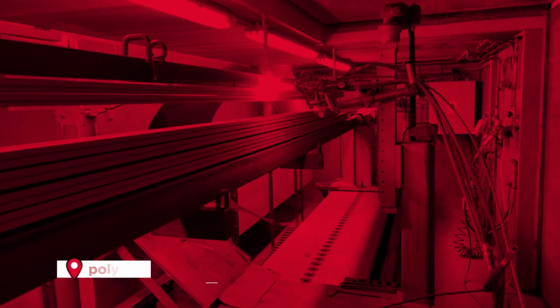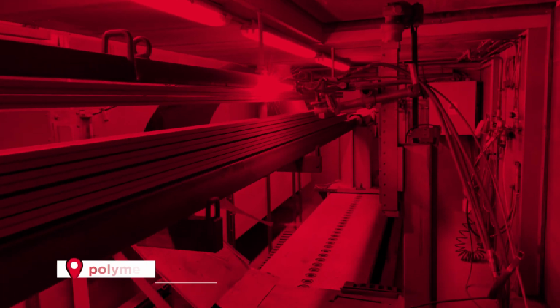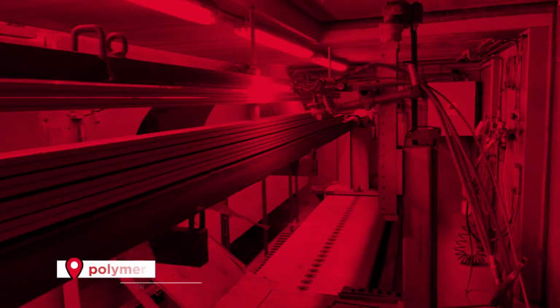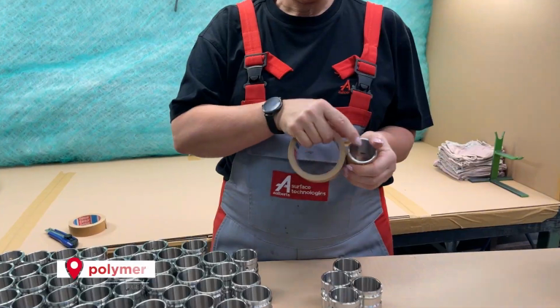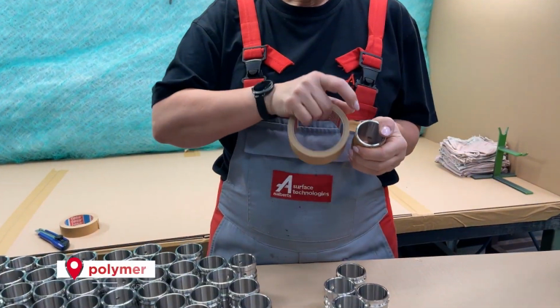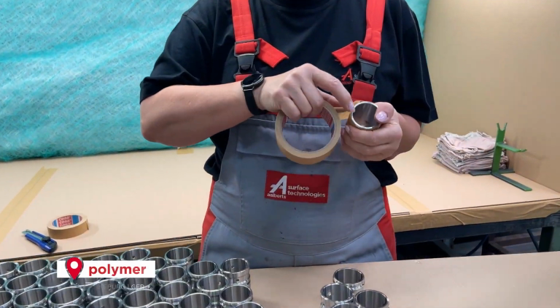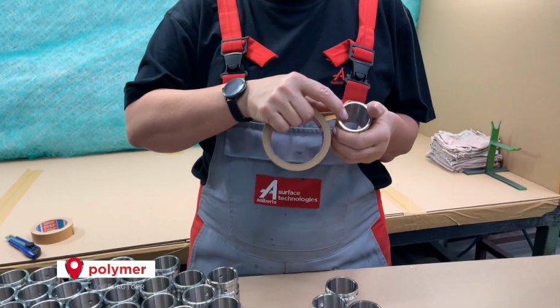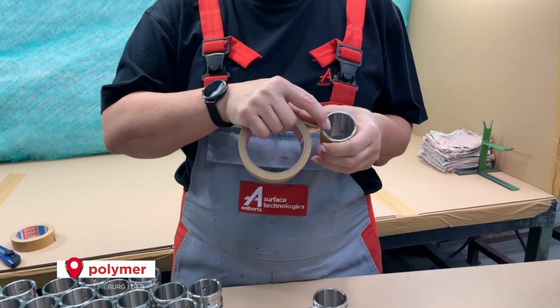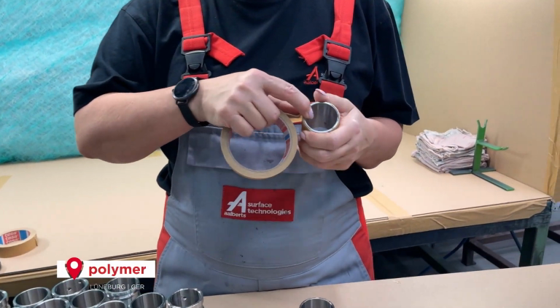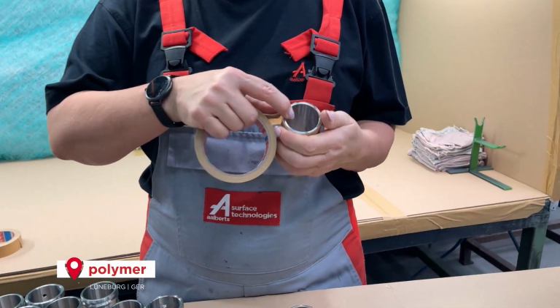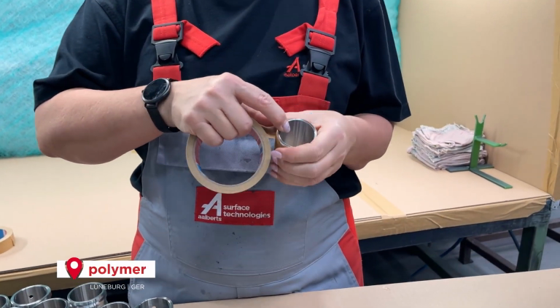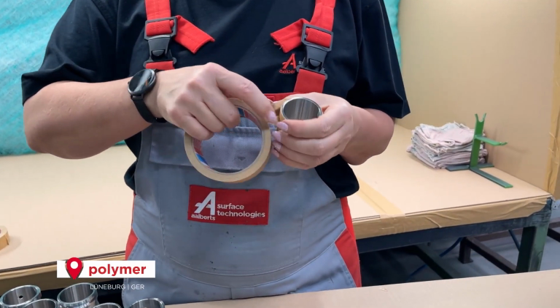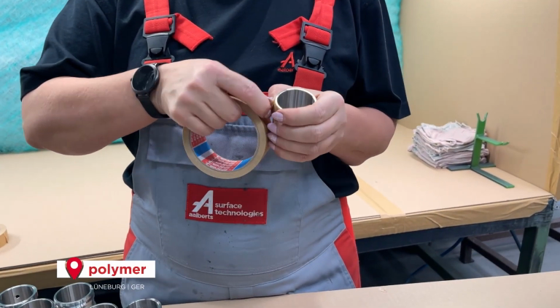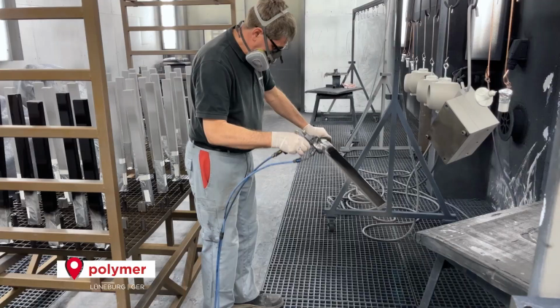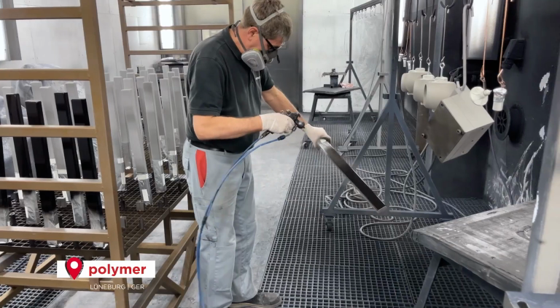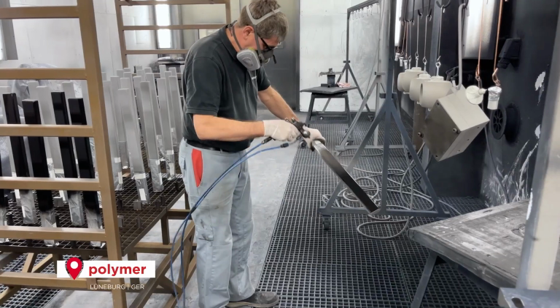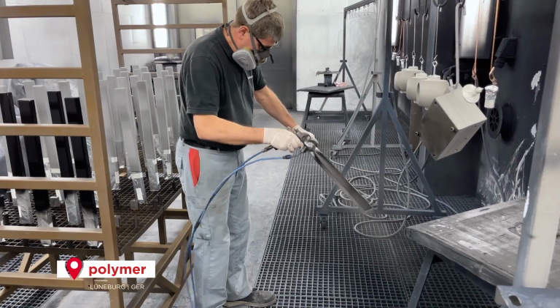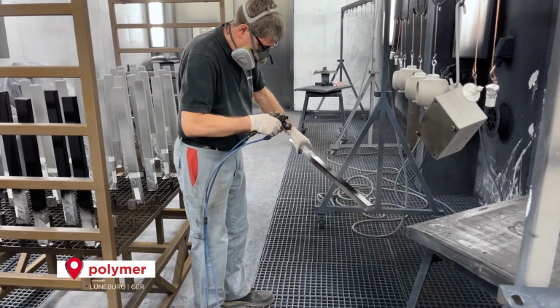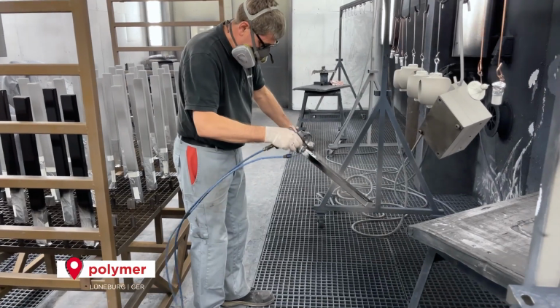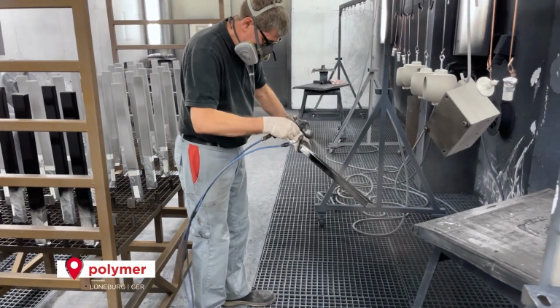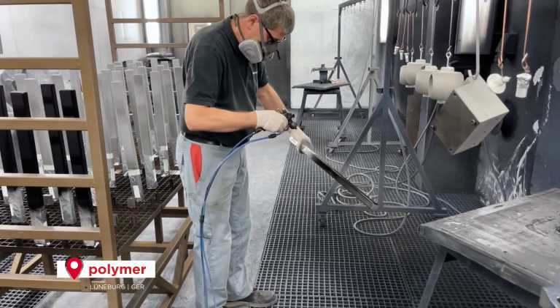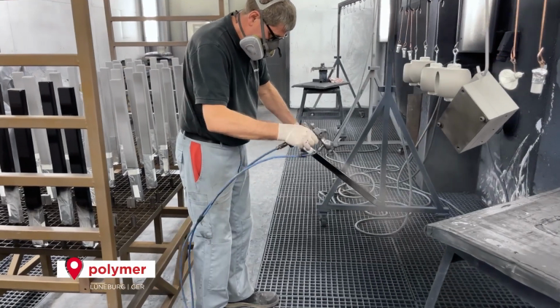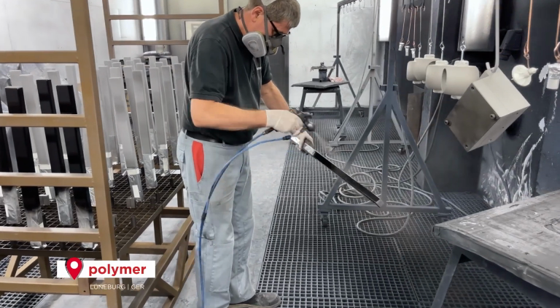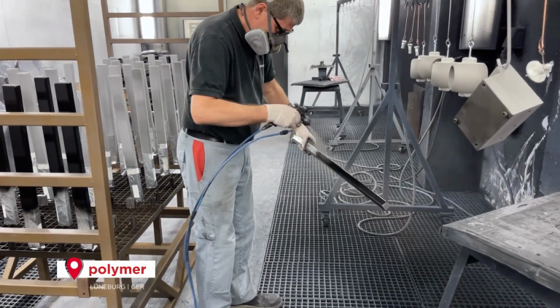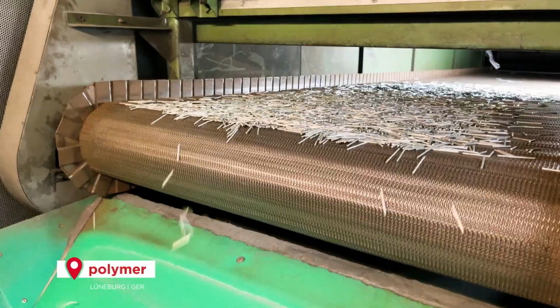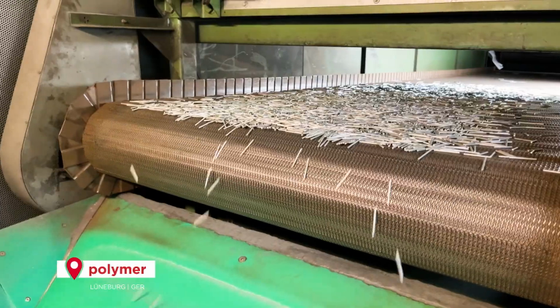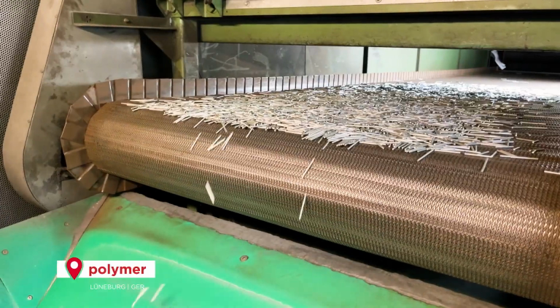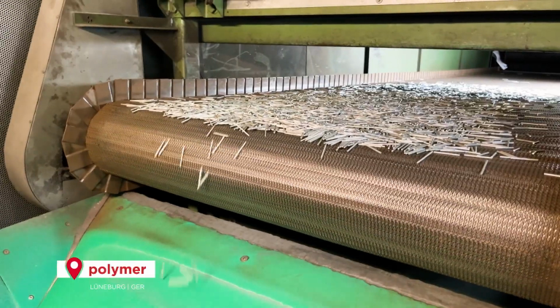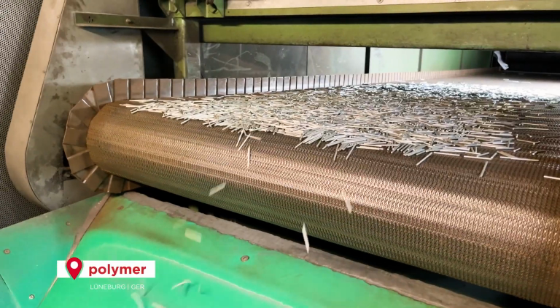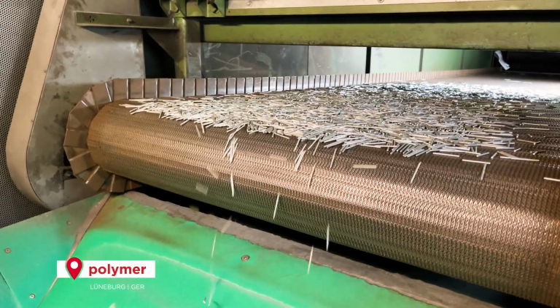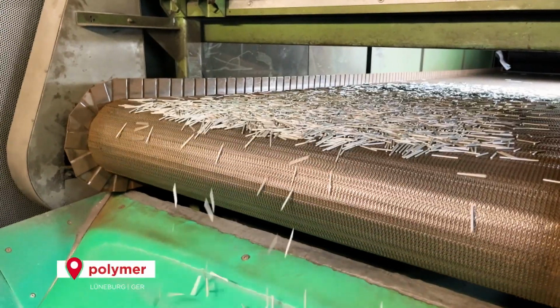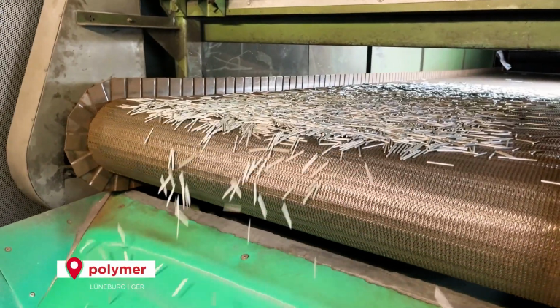Polymer. We apply polymer coatings to a wide variety of base materials in order to extend their lifetime.